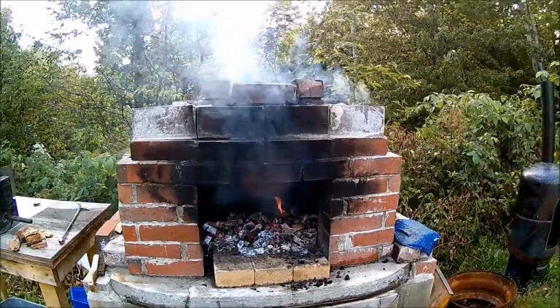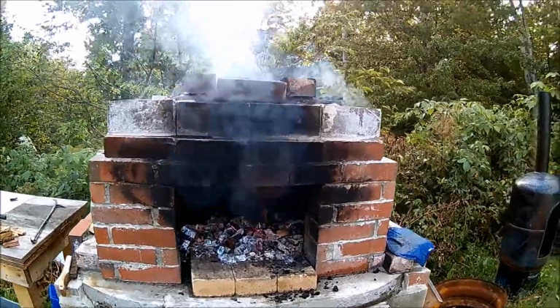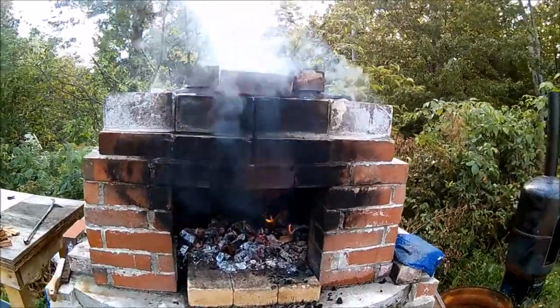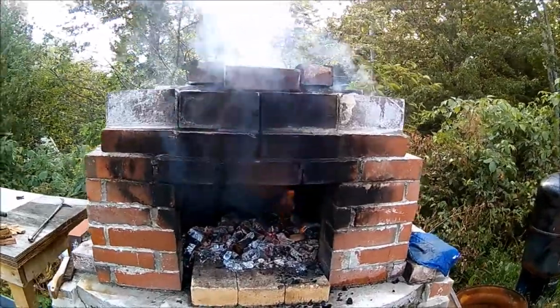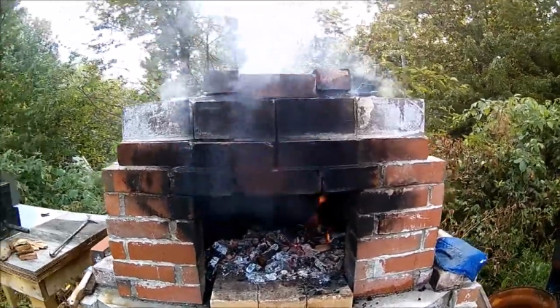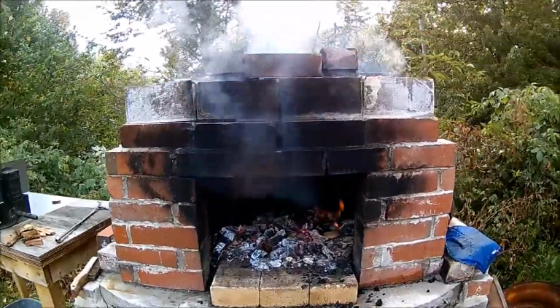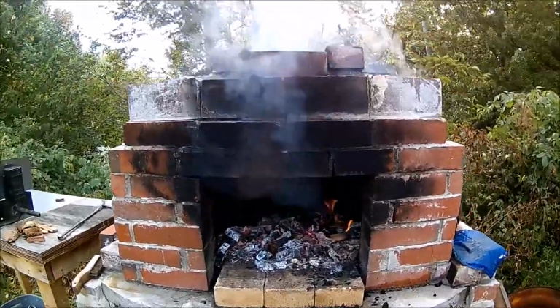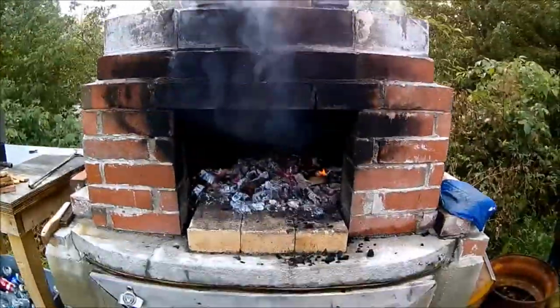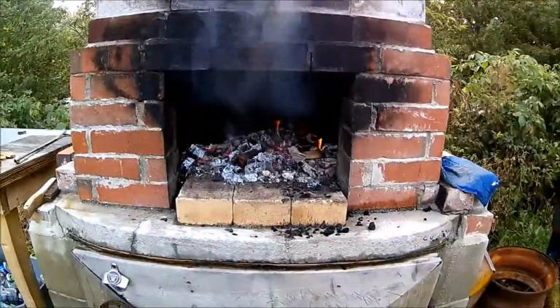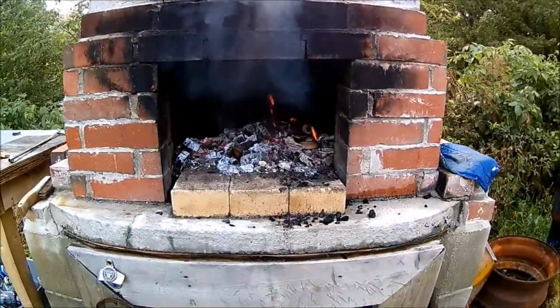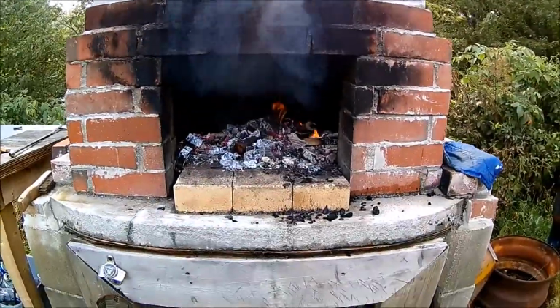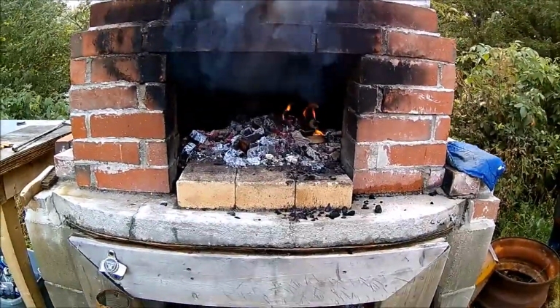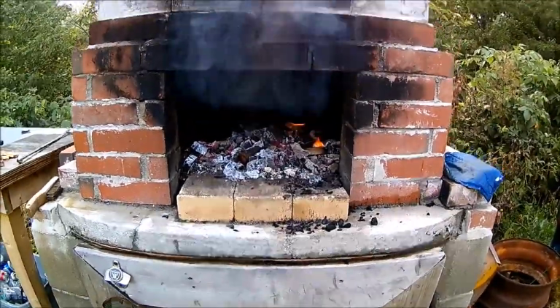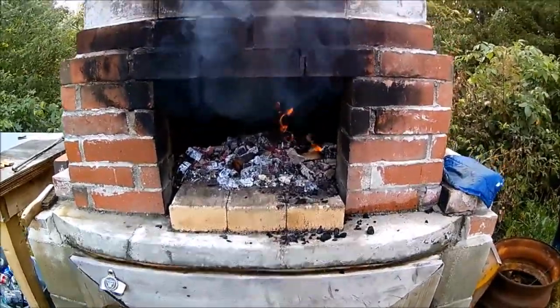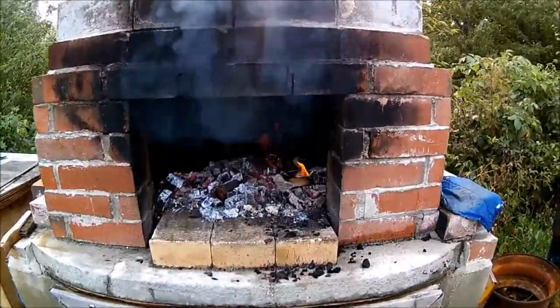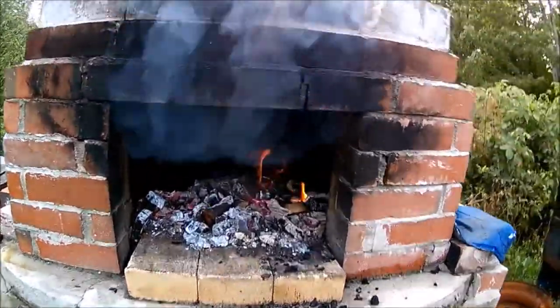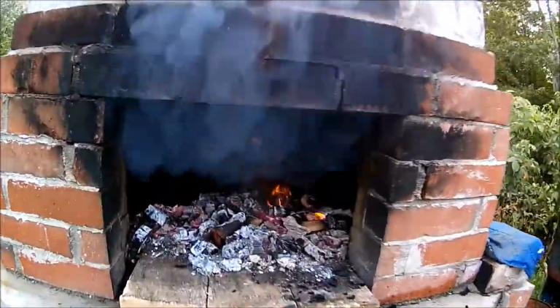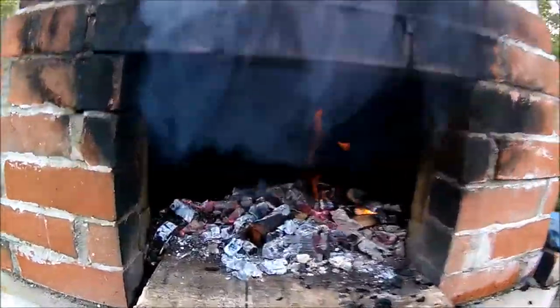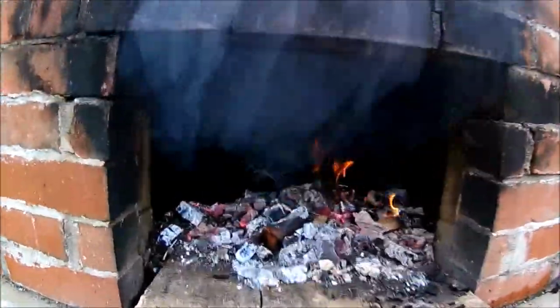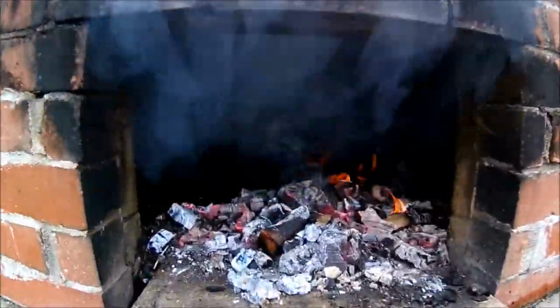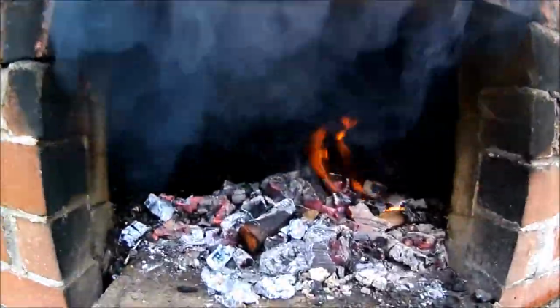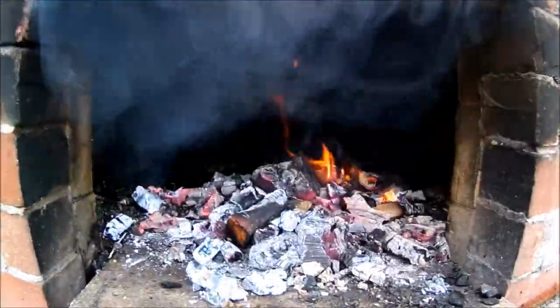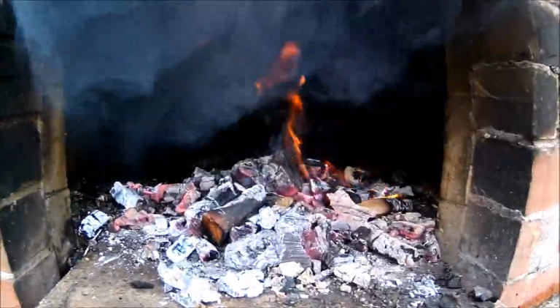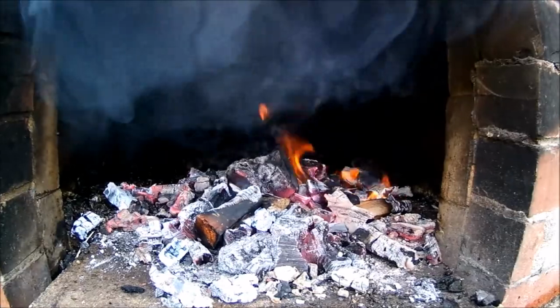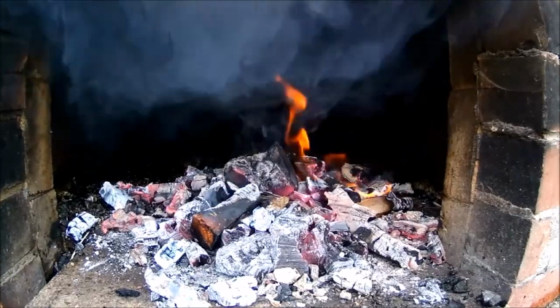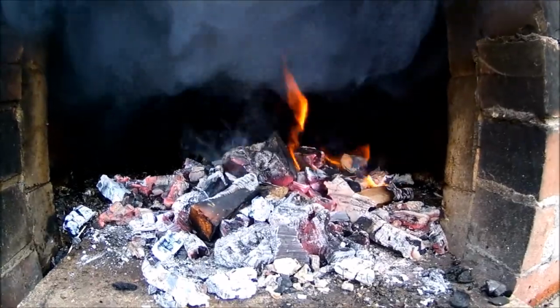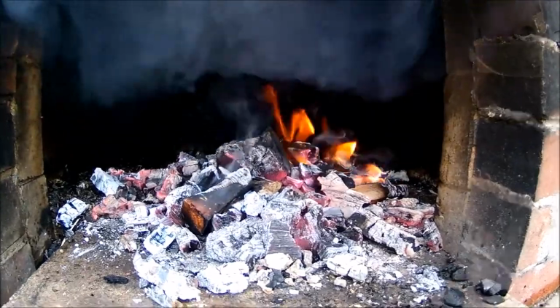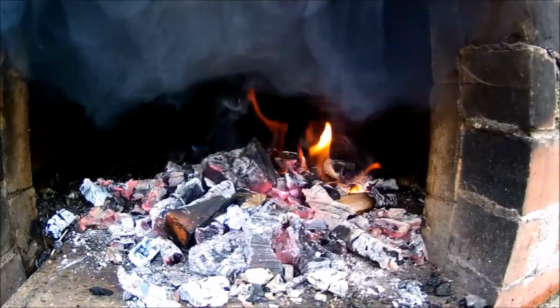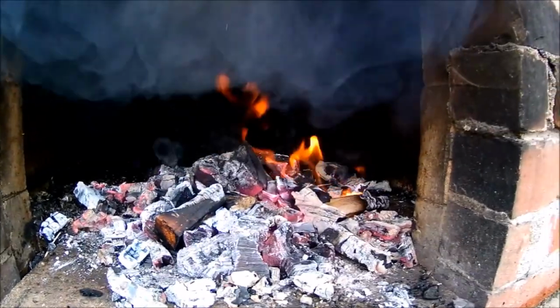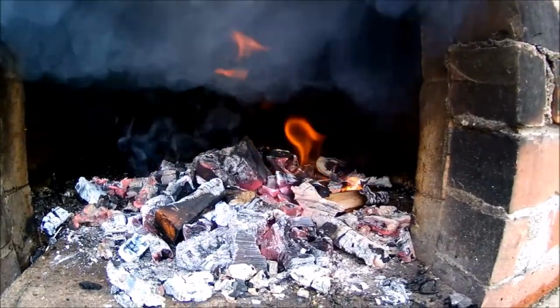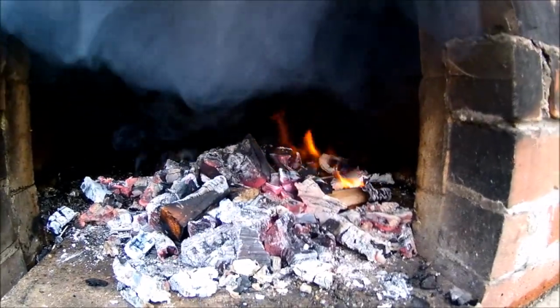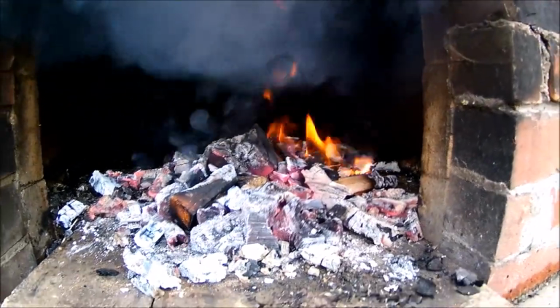So we're back out at the pizza oven. Had a fire going in here — get a little closer — you can see it's burned down quite a bit.